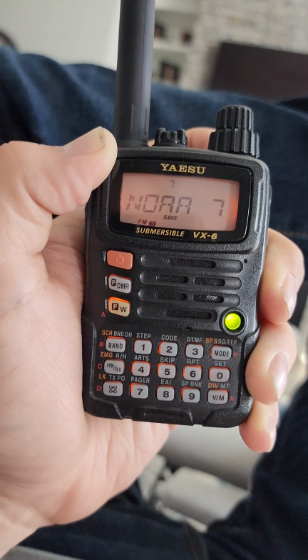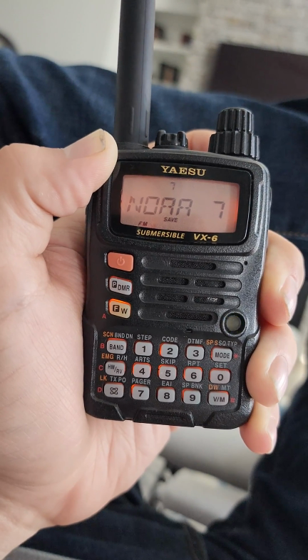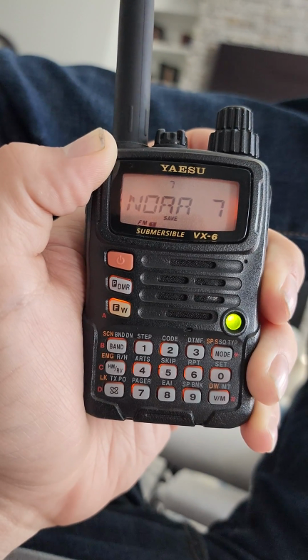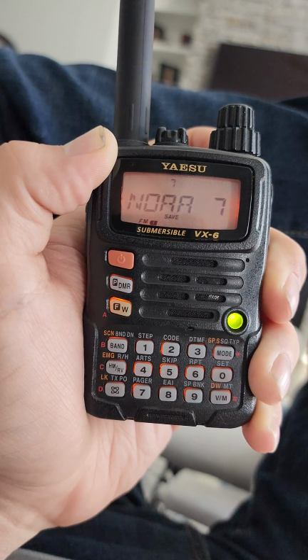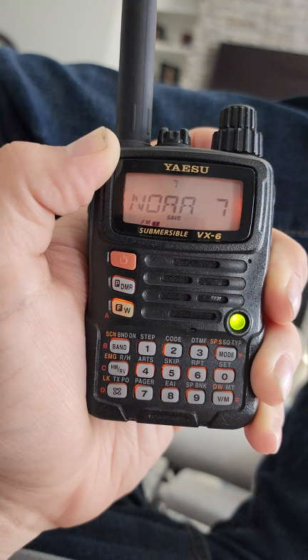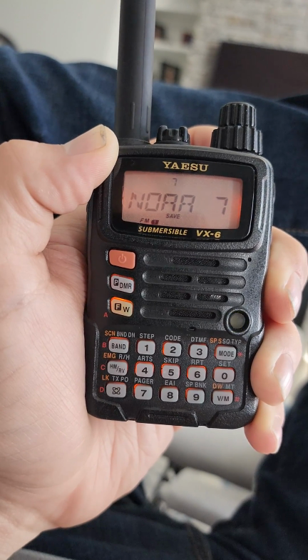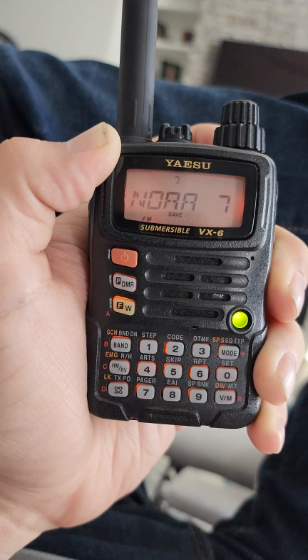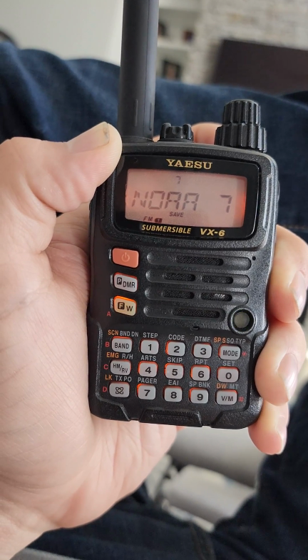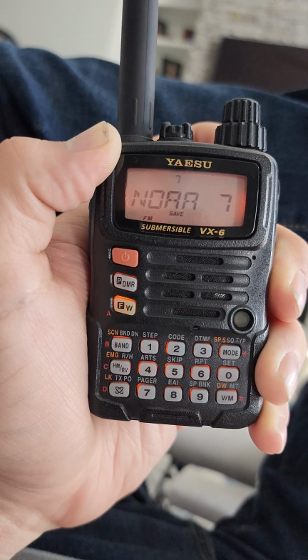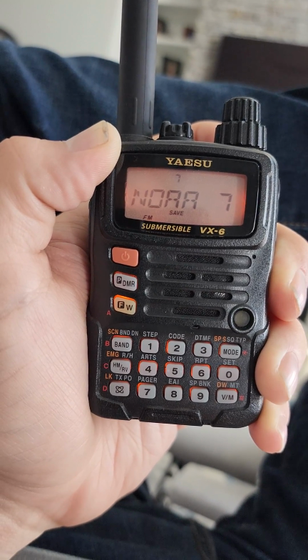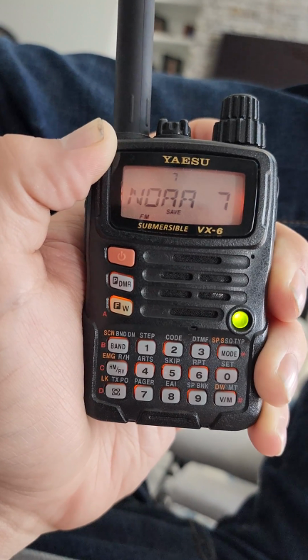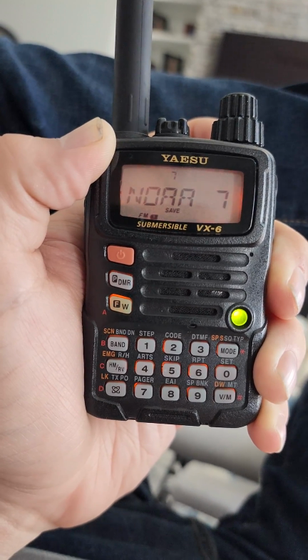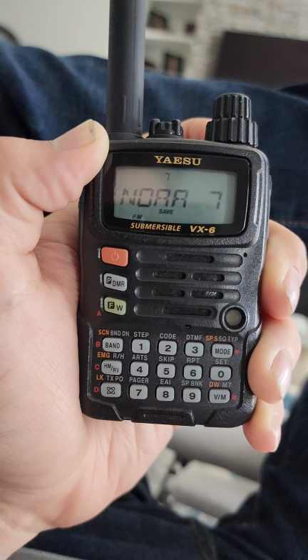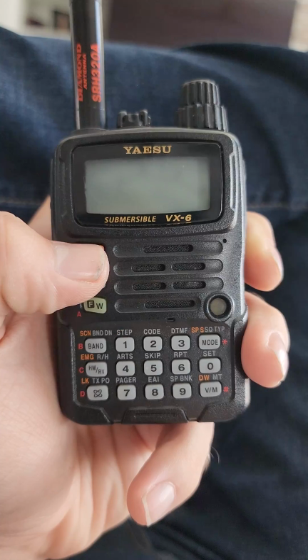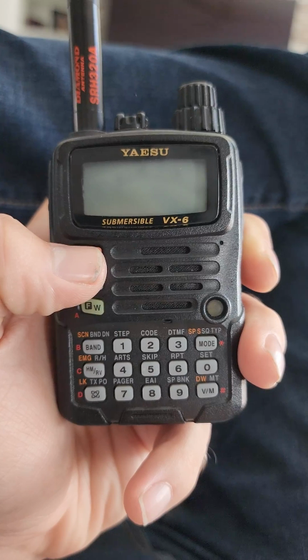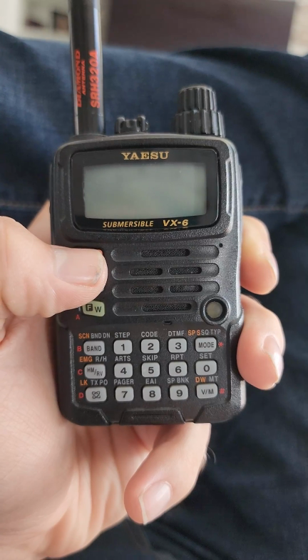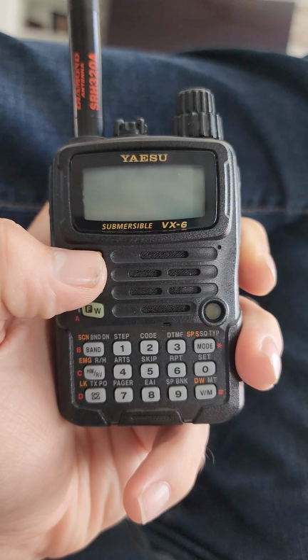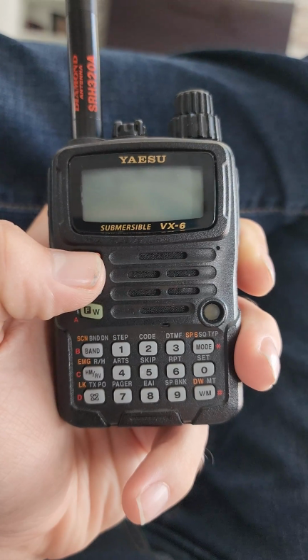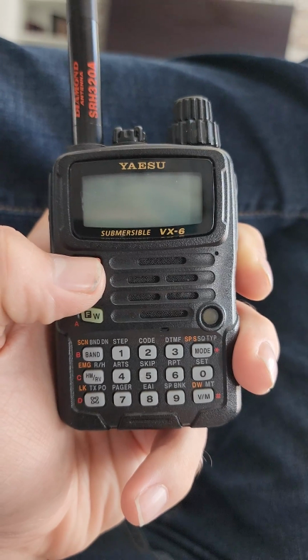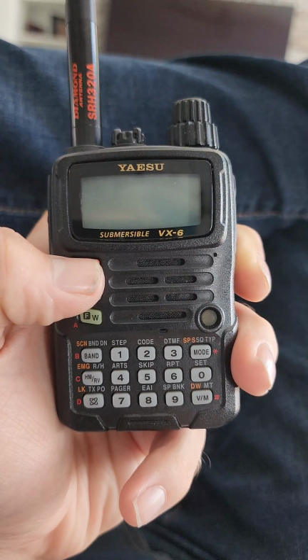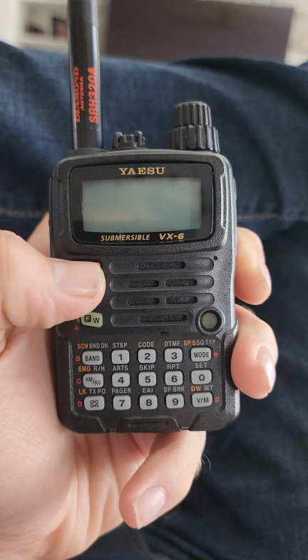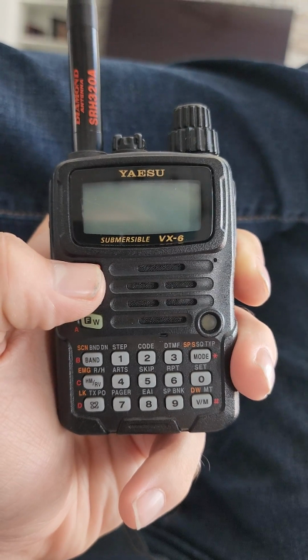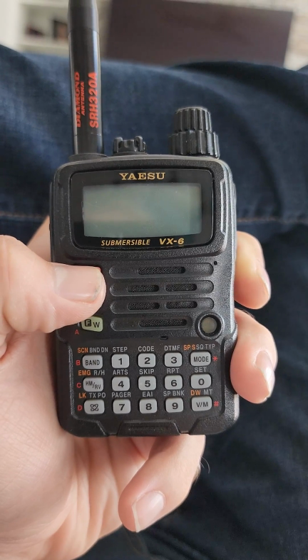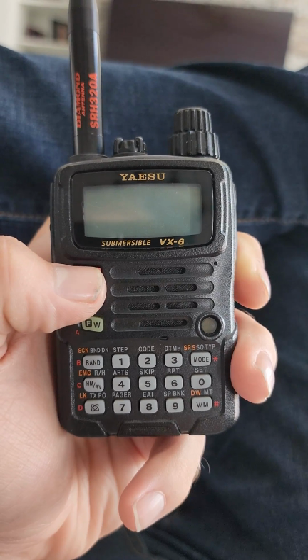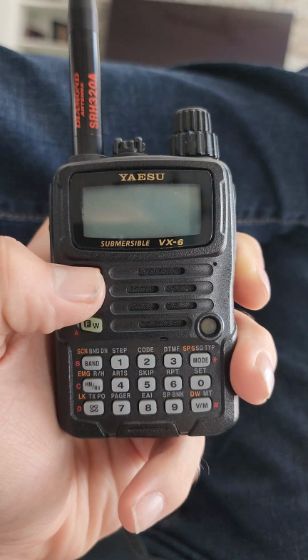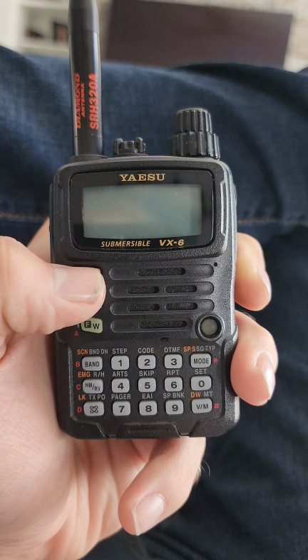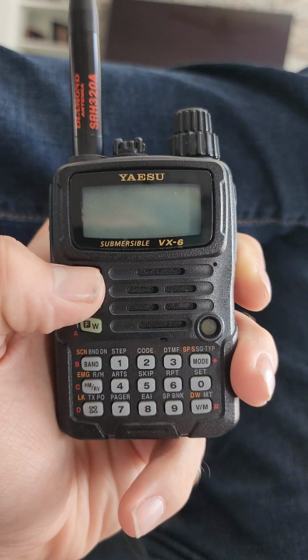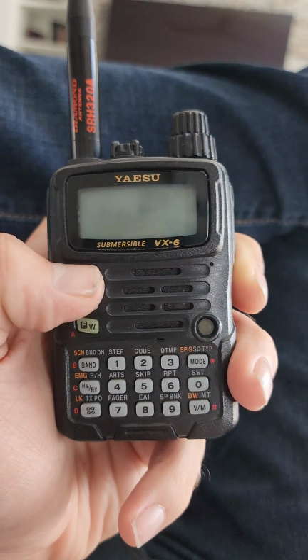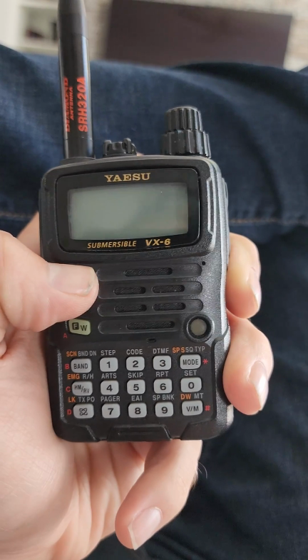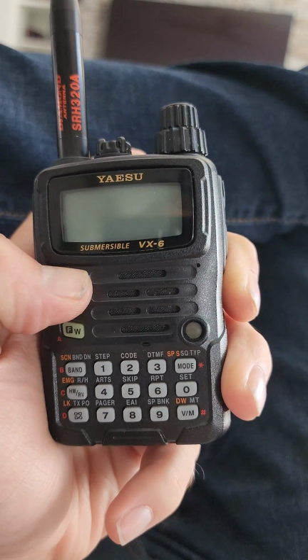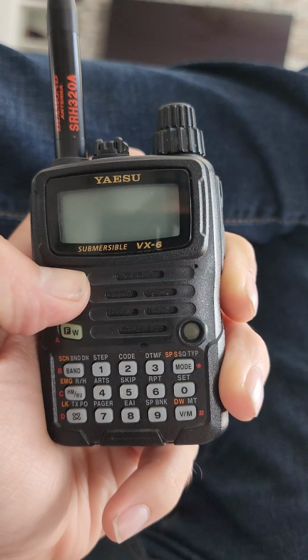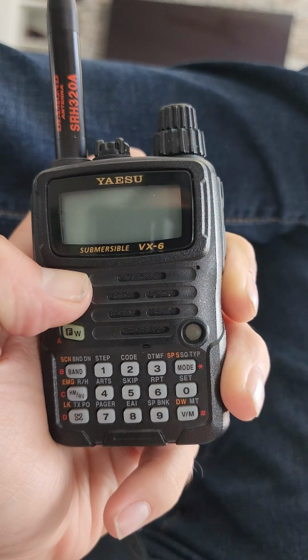Let's switch it over to the Diamond. All right, now with the Diamond SRH320 Alpha.